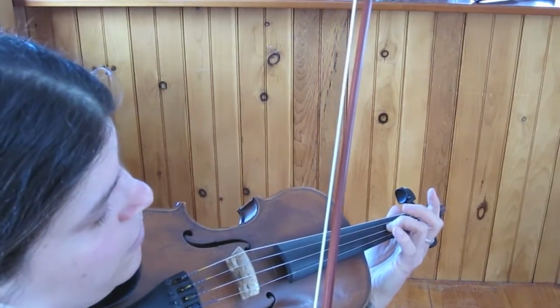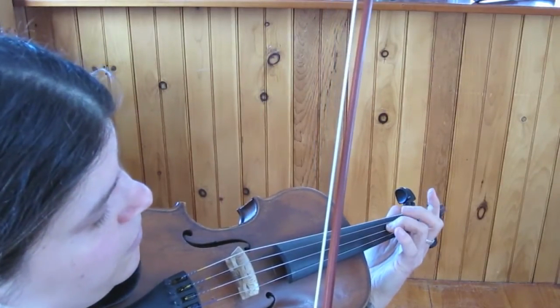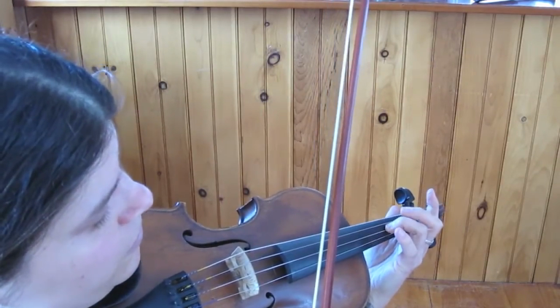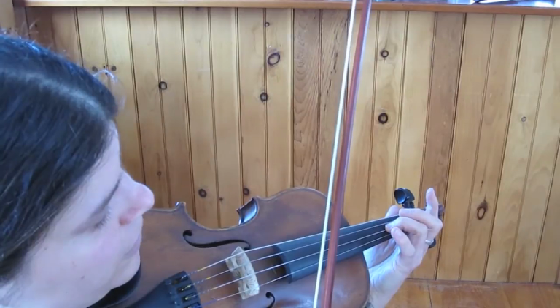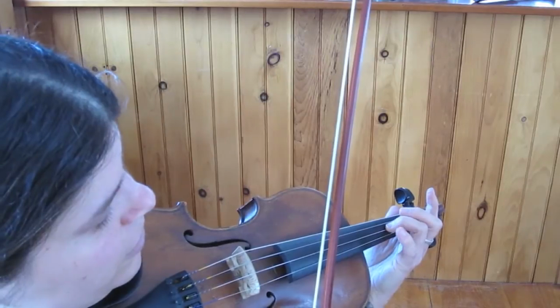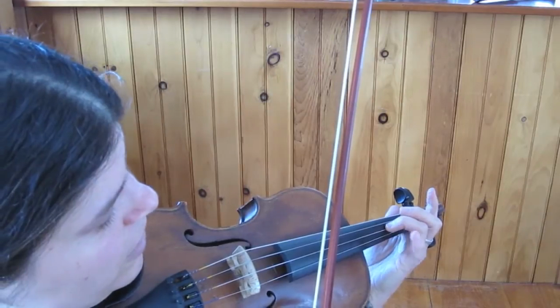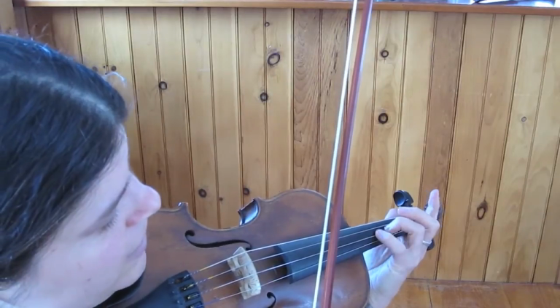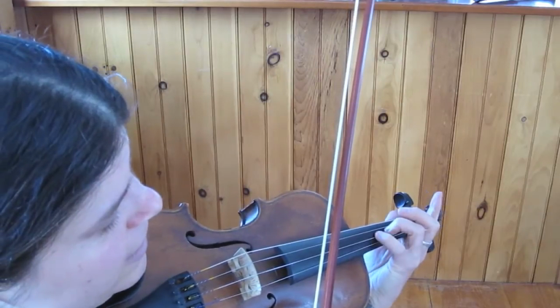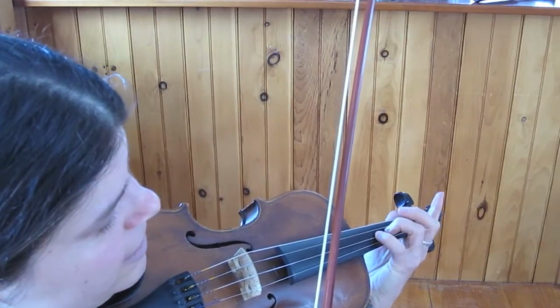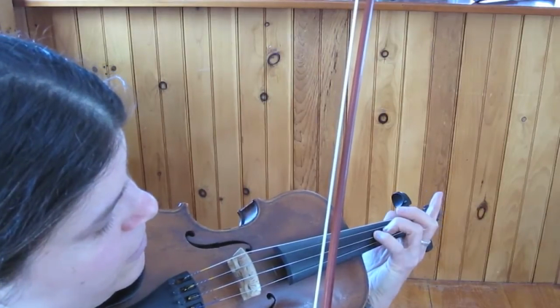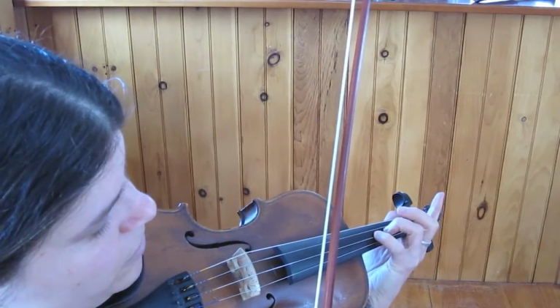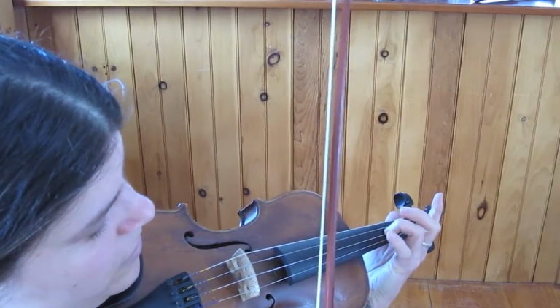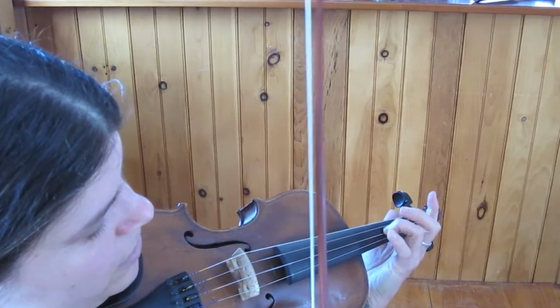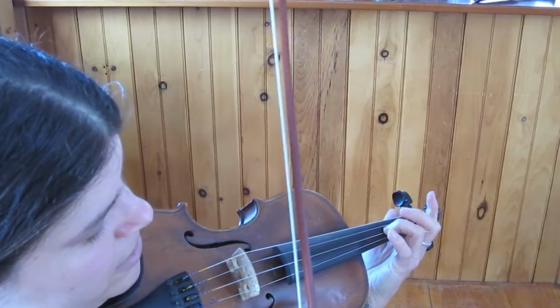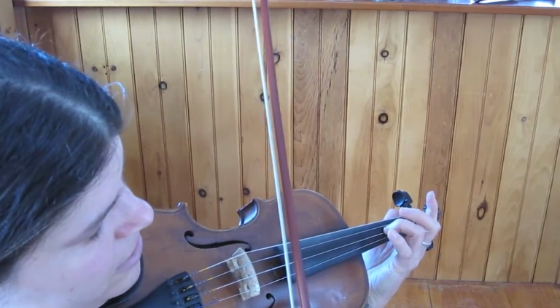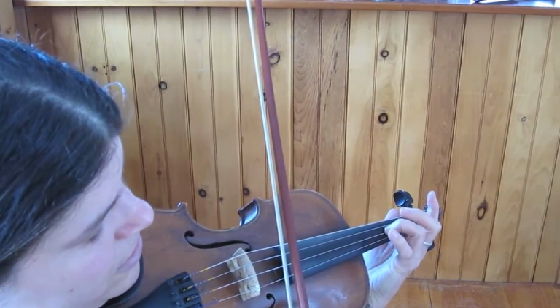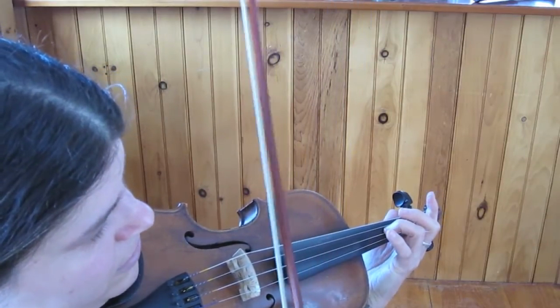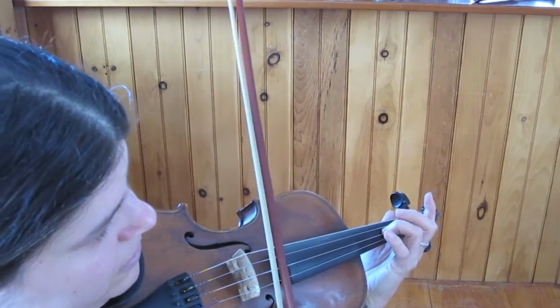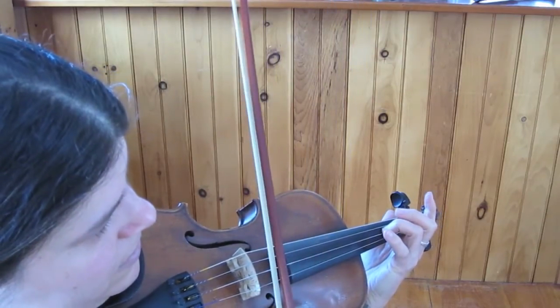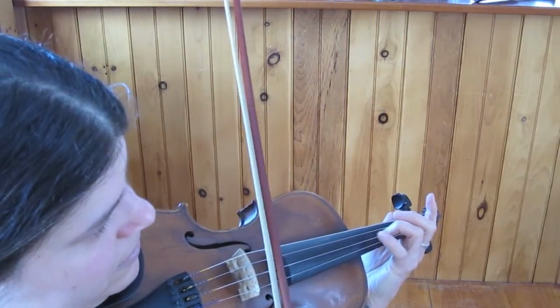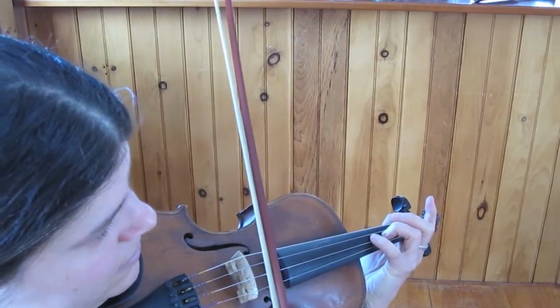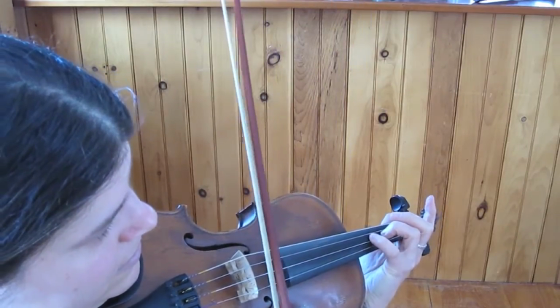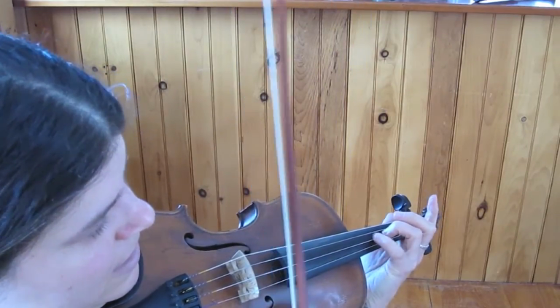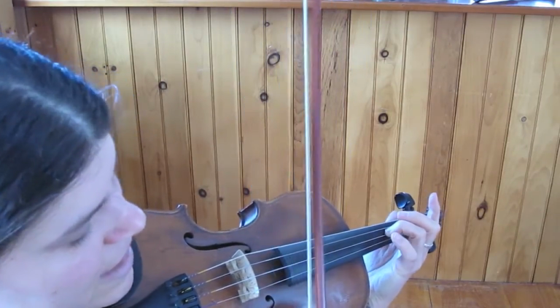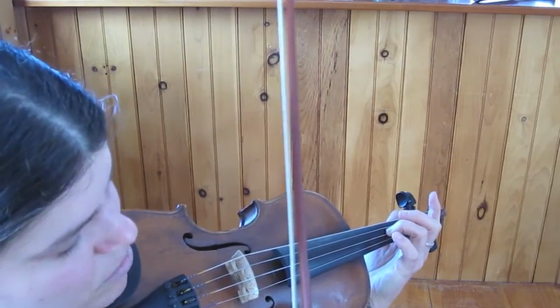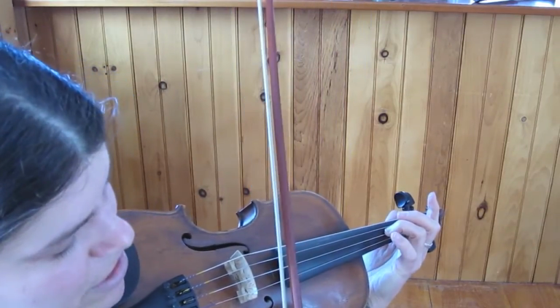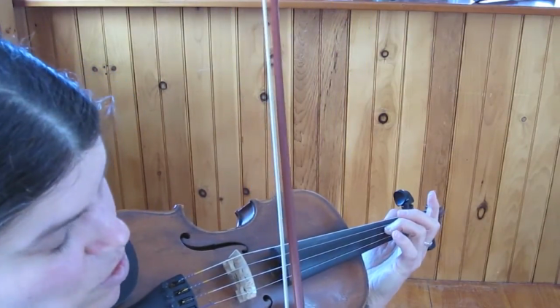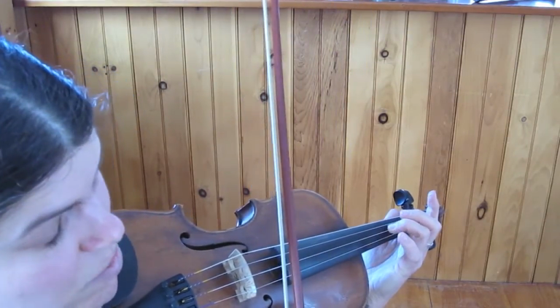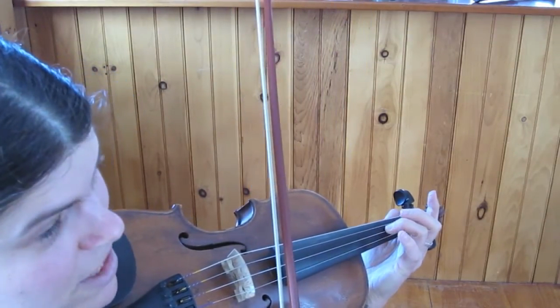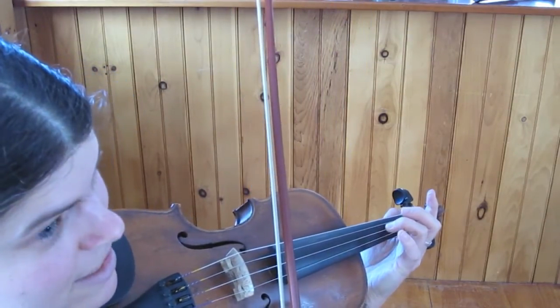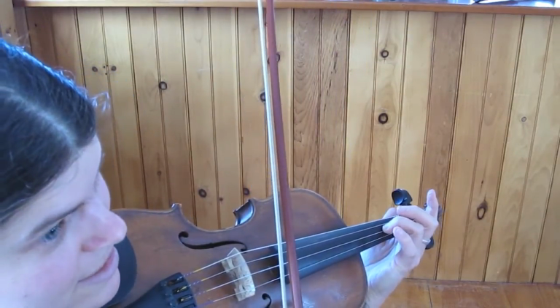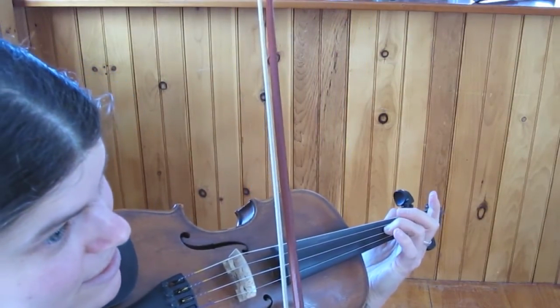Third finger, and then I add the fourth finger on a slur. And I'm playing open E against it.